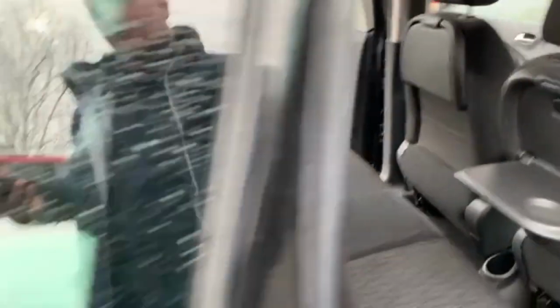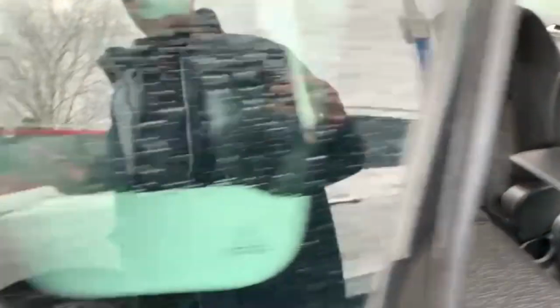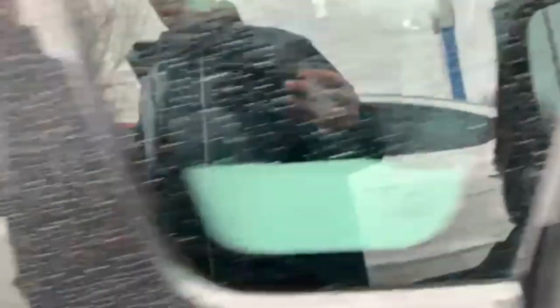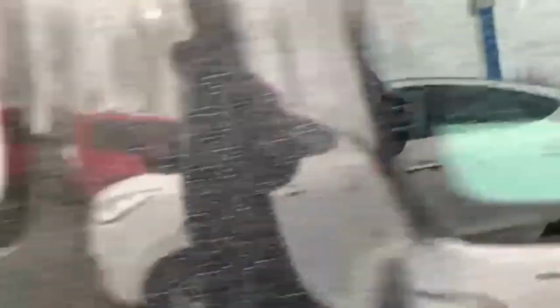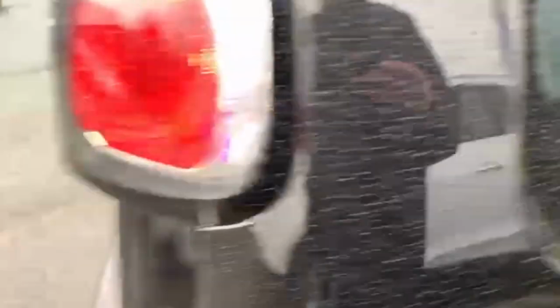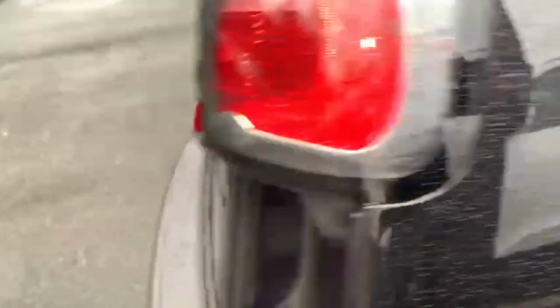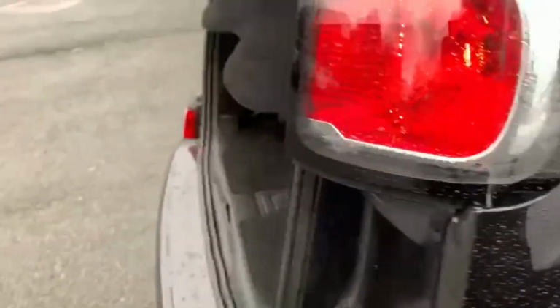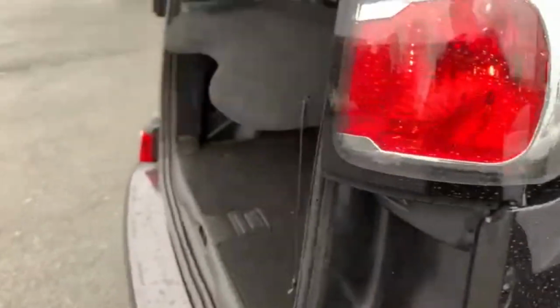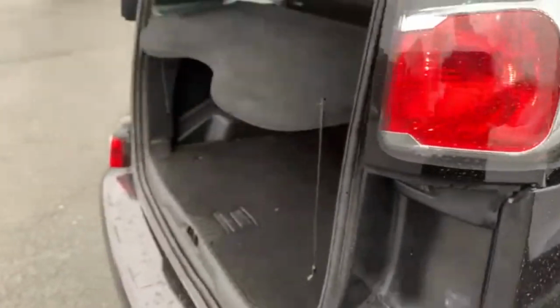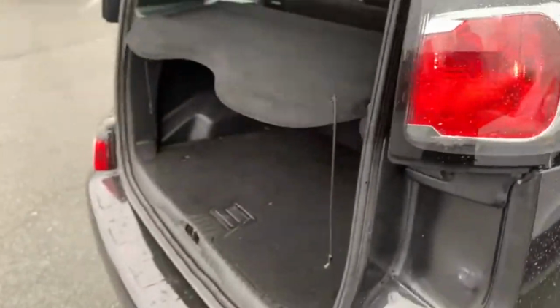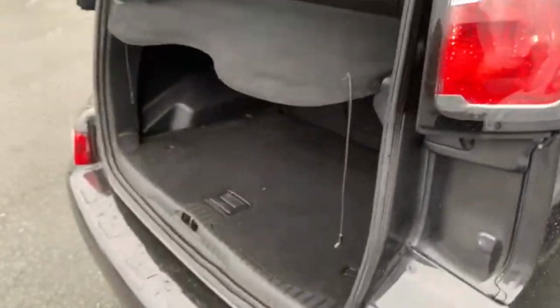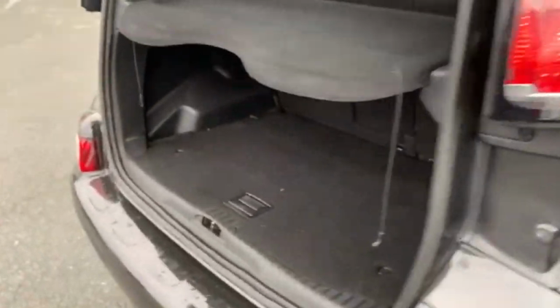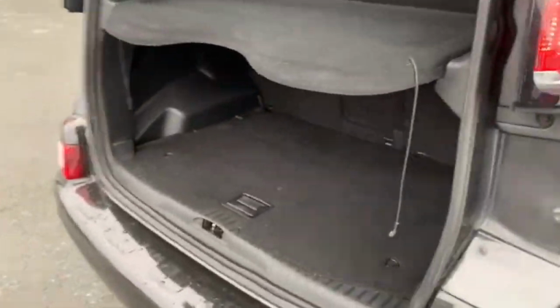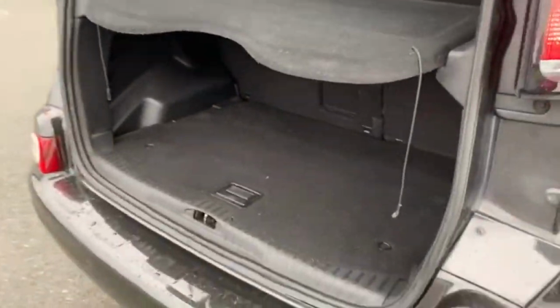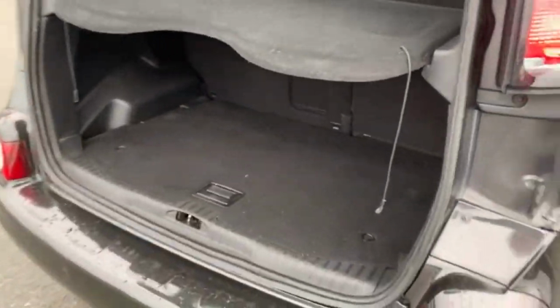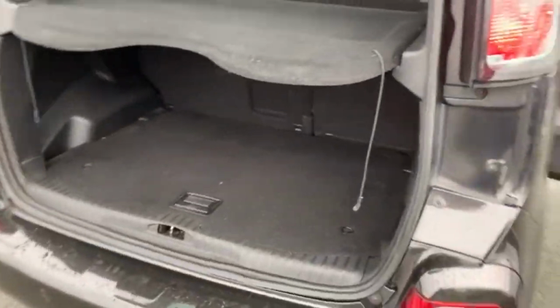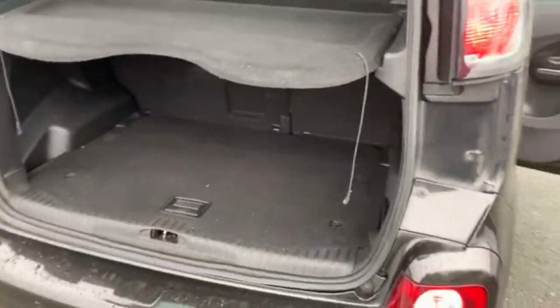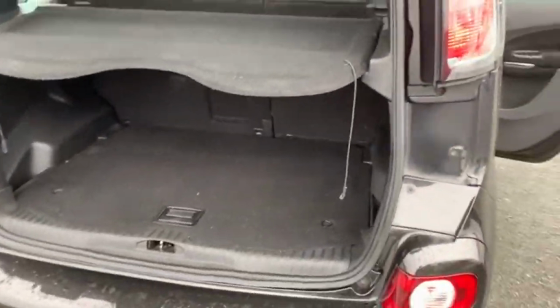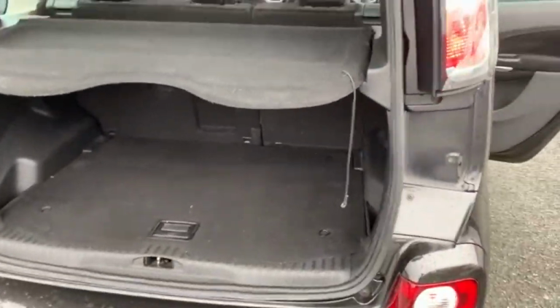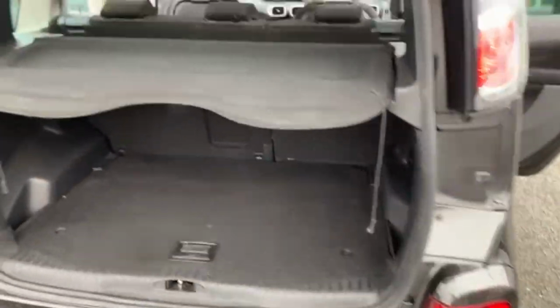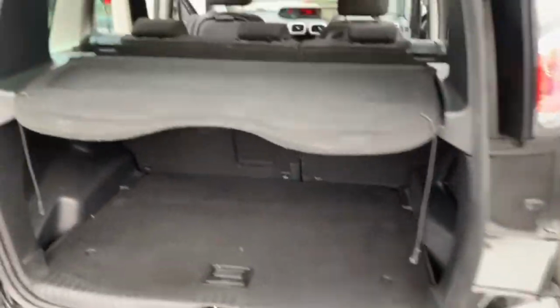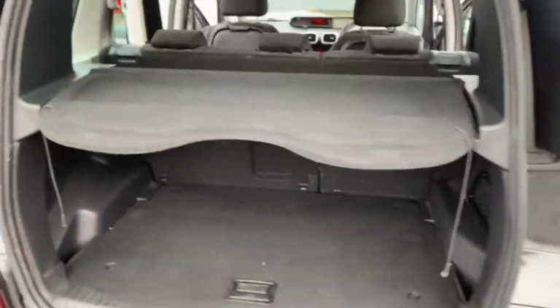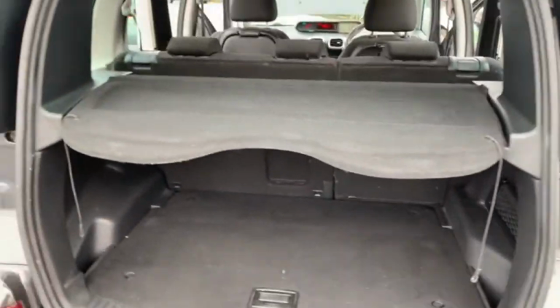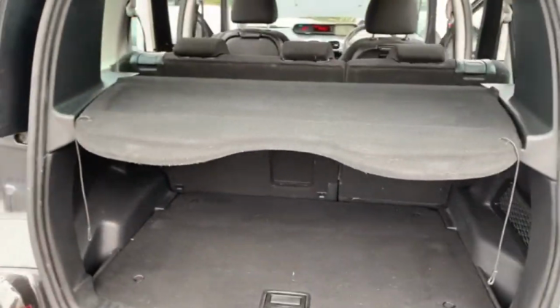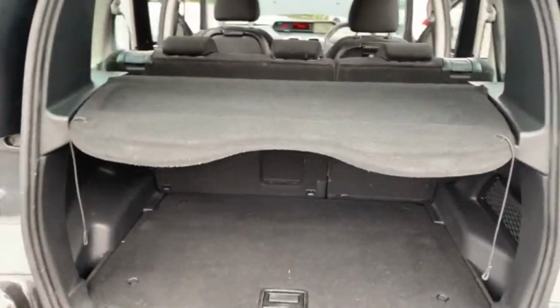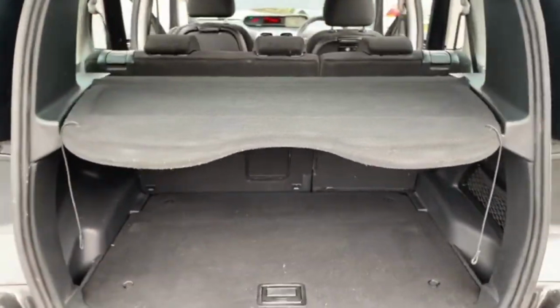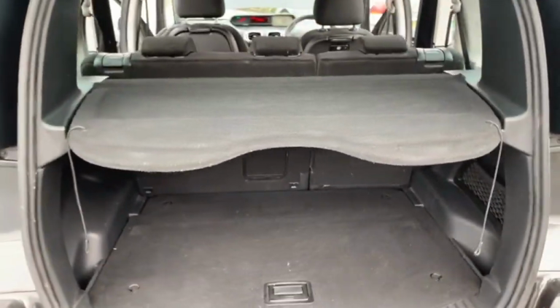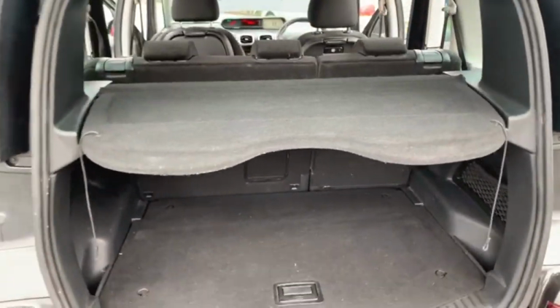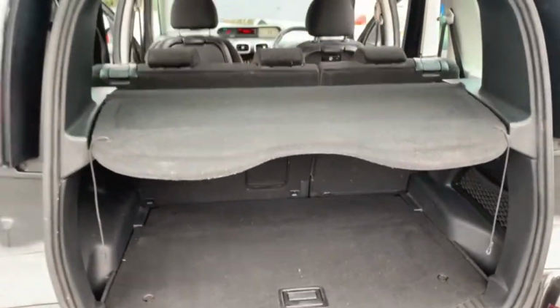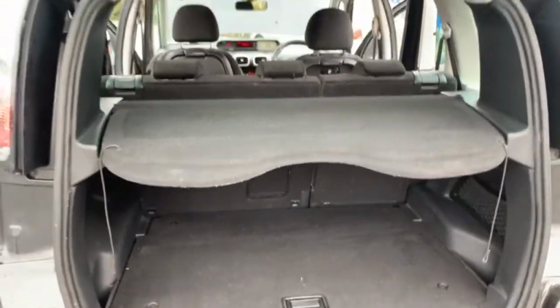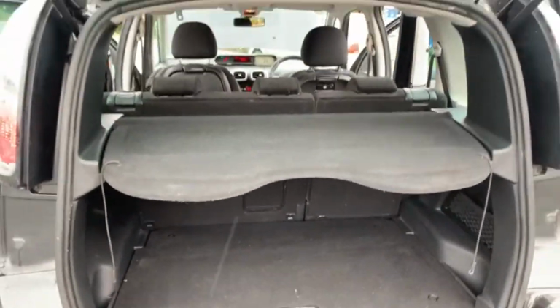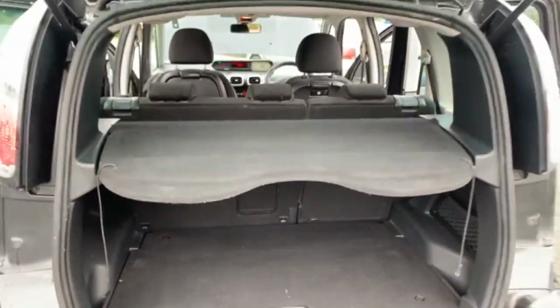Coming around to the boot — the boot is quite a good size. As you can see, the parcel shelf is there as well.